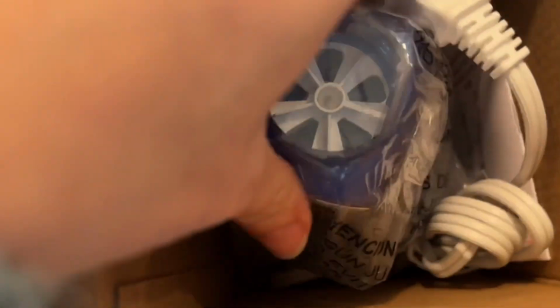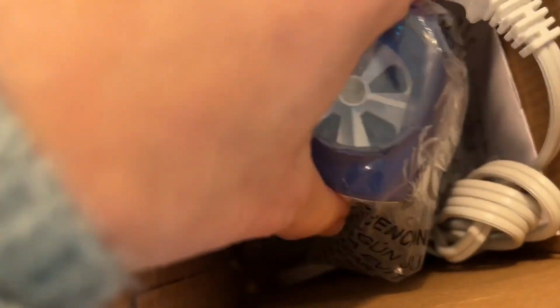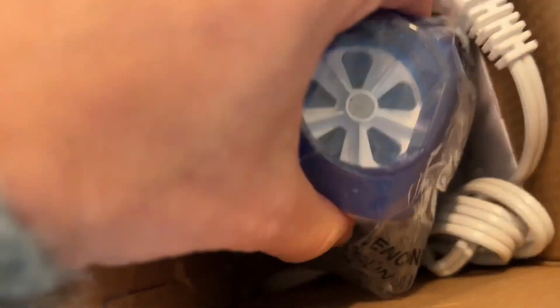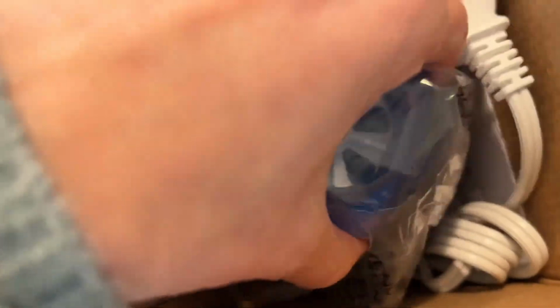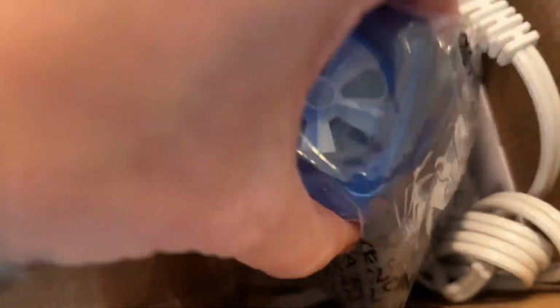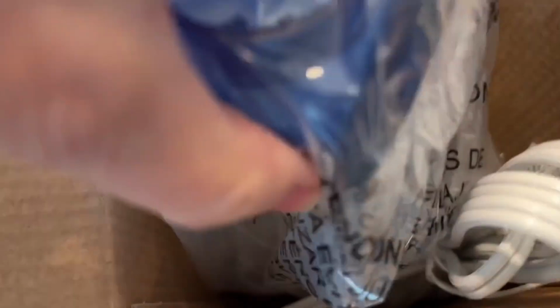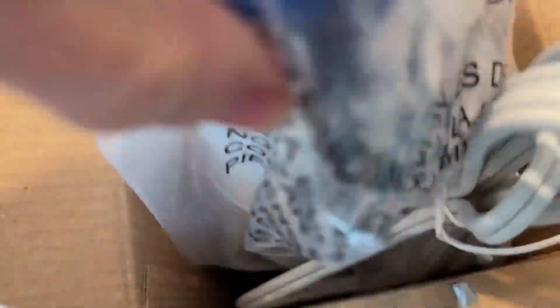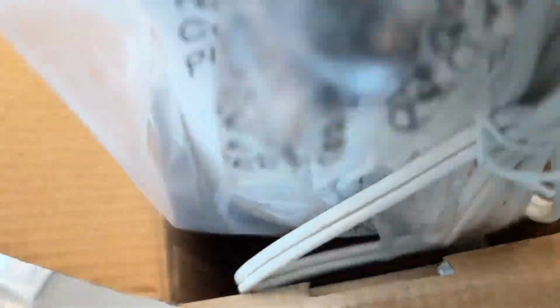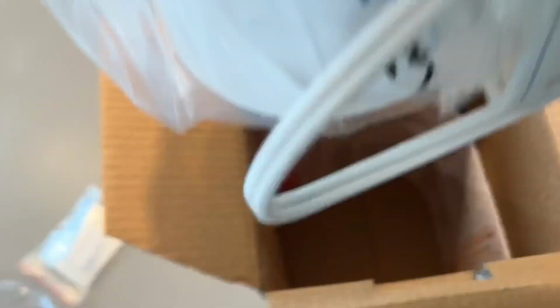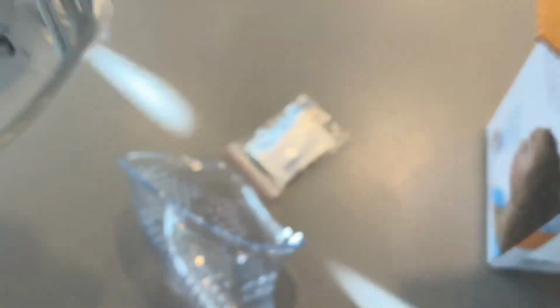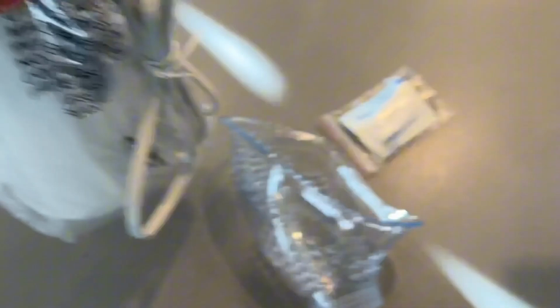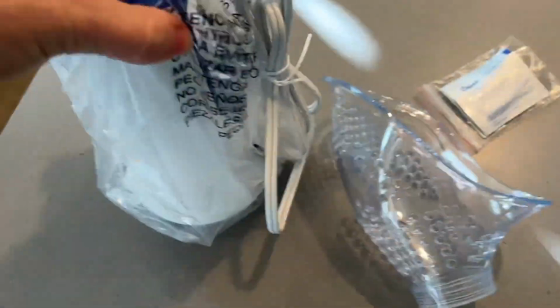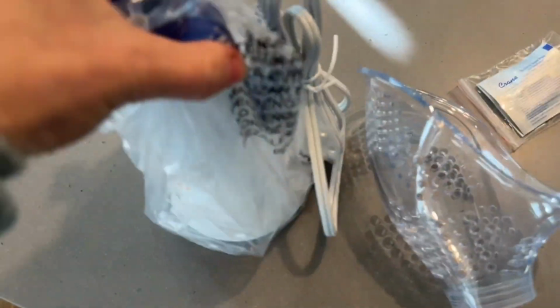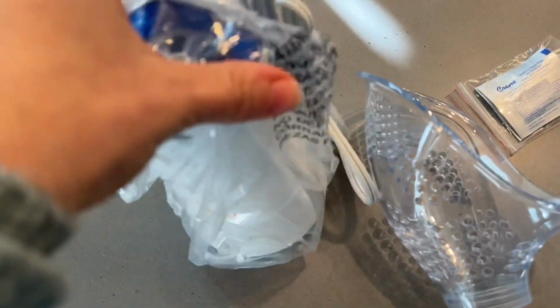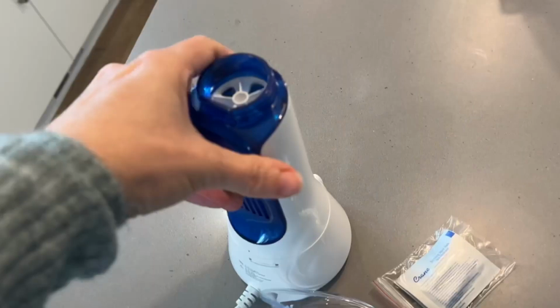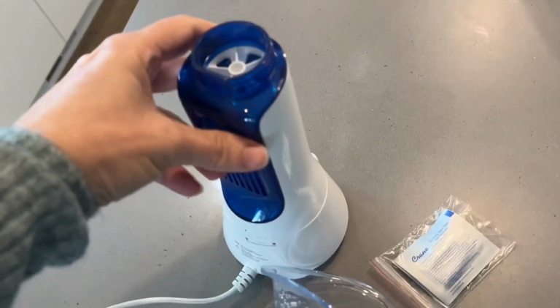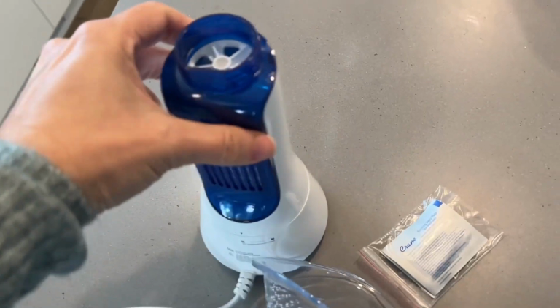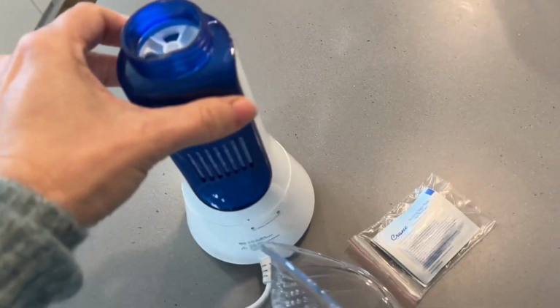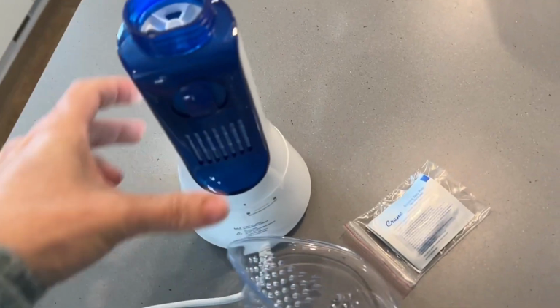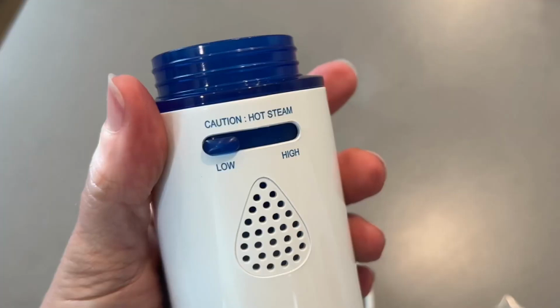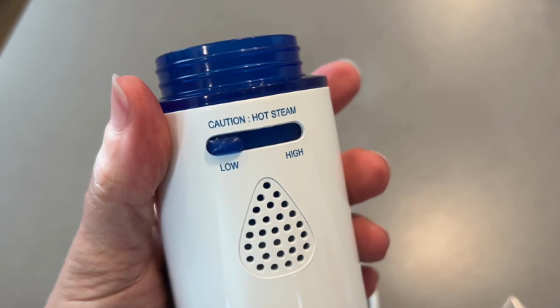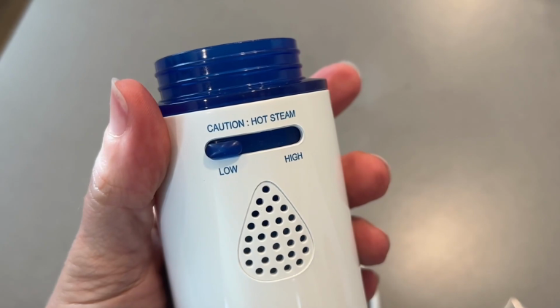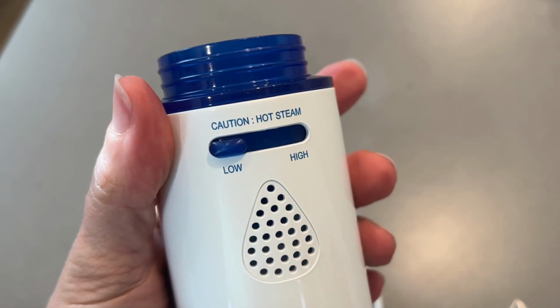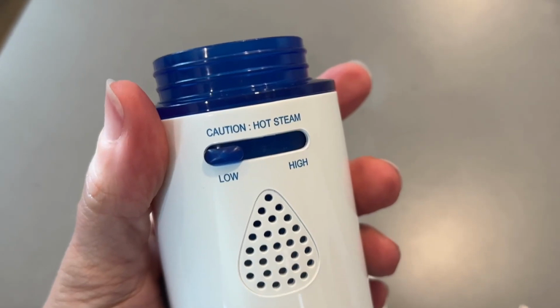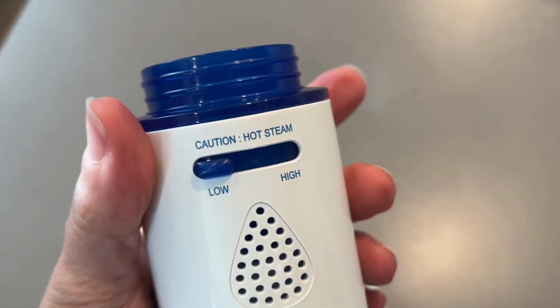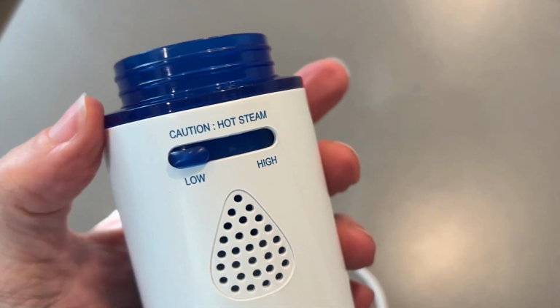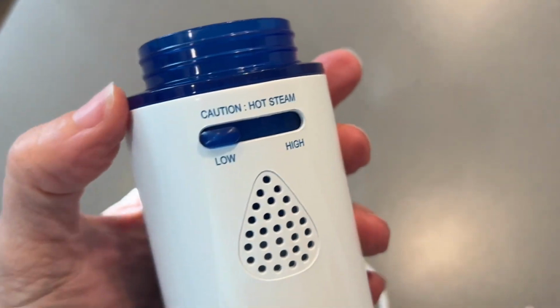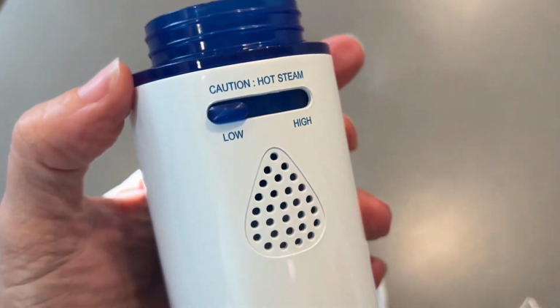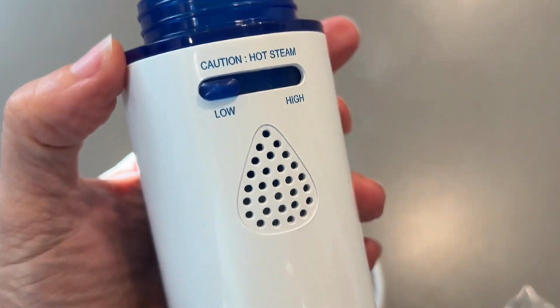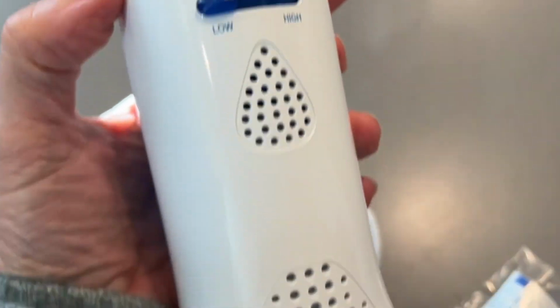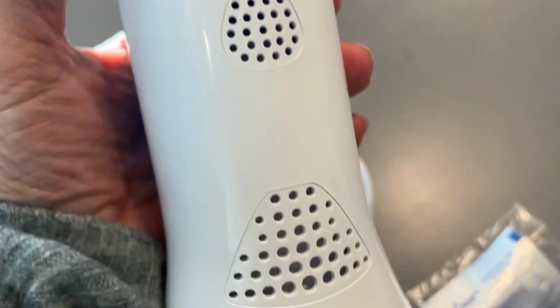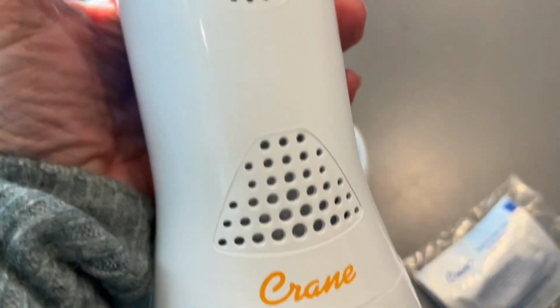The easy-to-hold base has a simple on and off switch that's easy to use, and two steam levels so you can control the amount of steam.